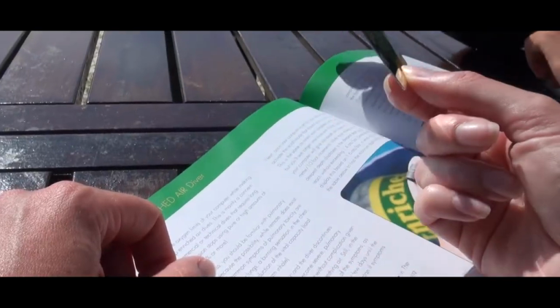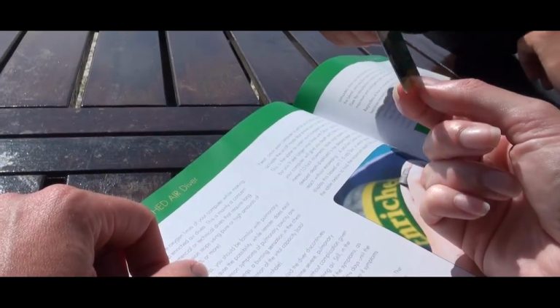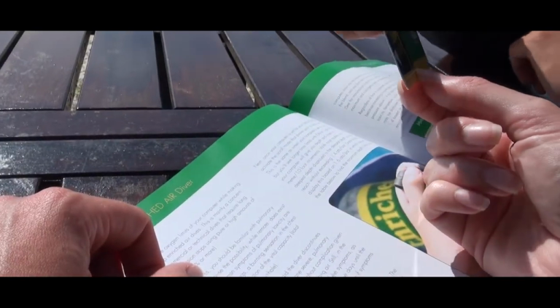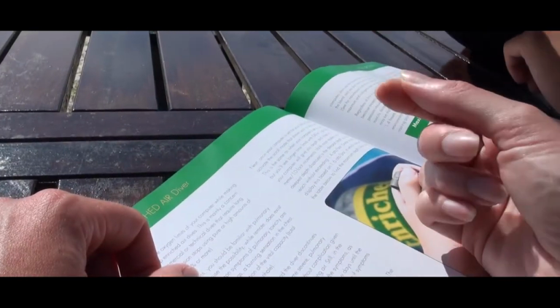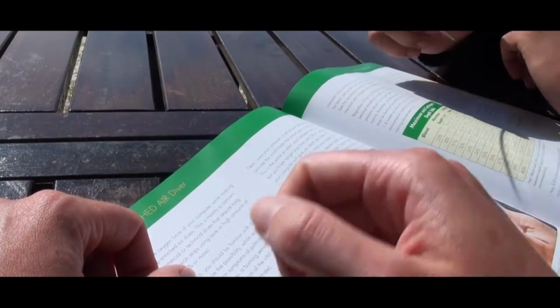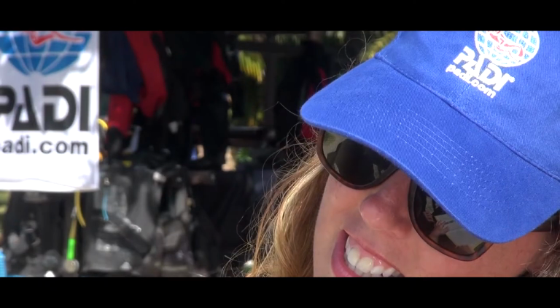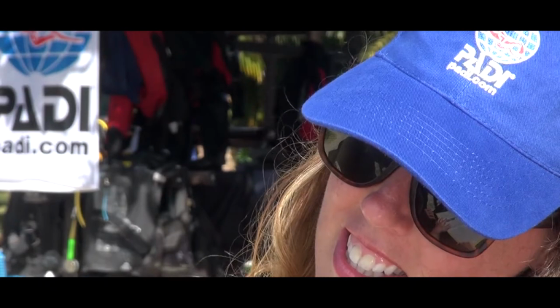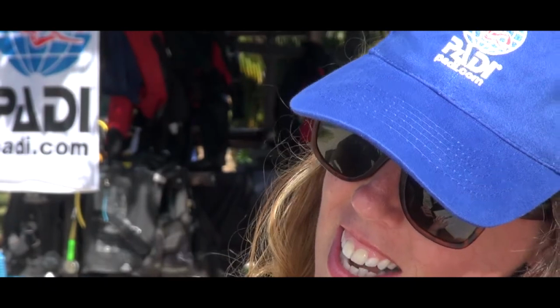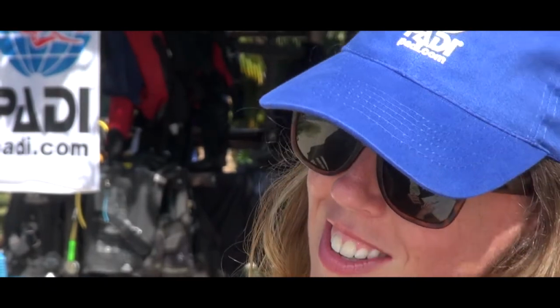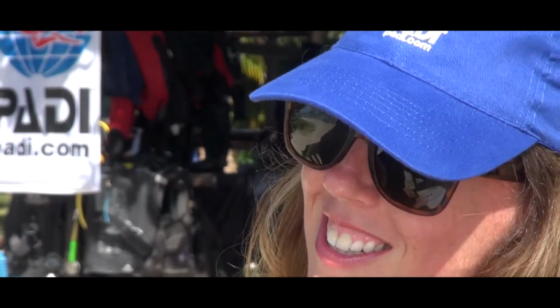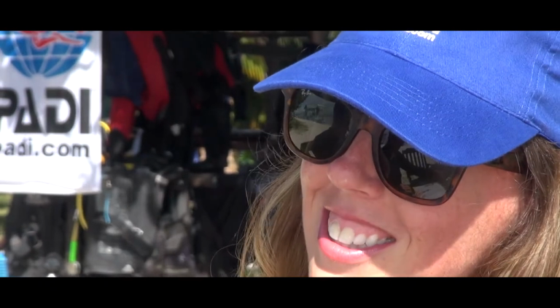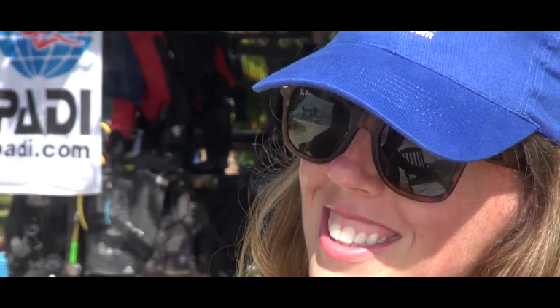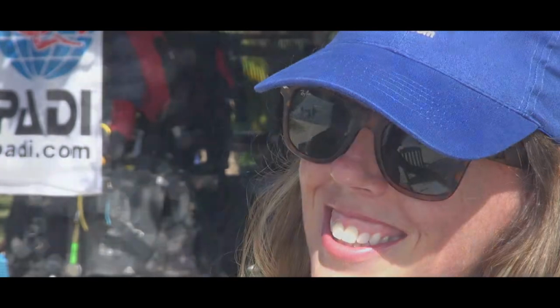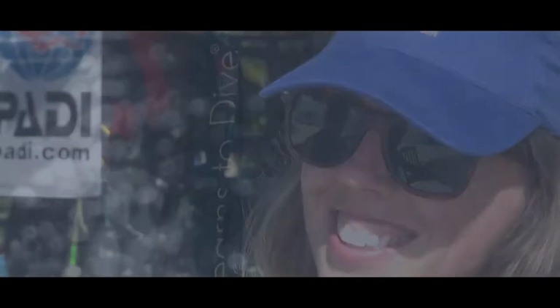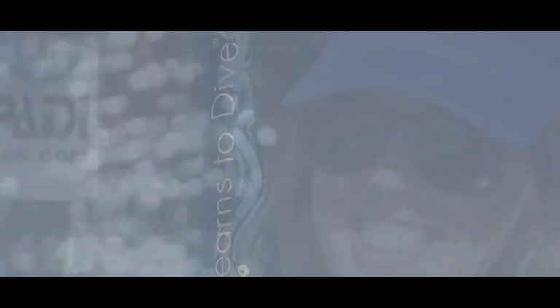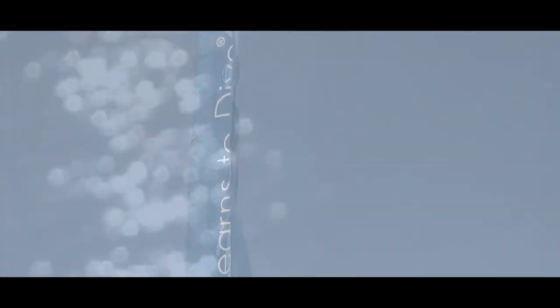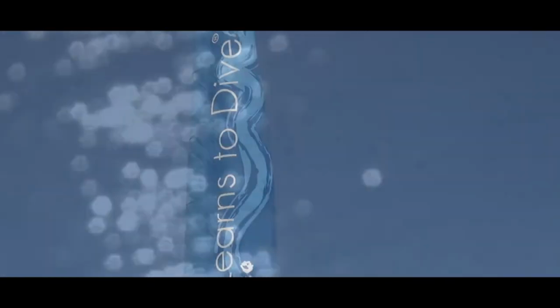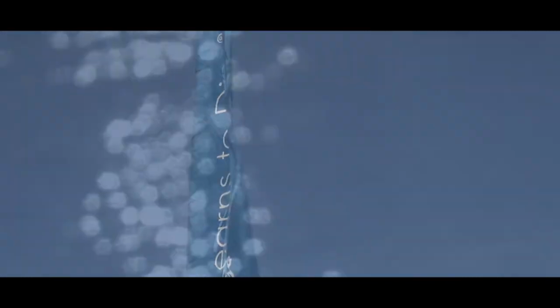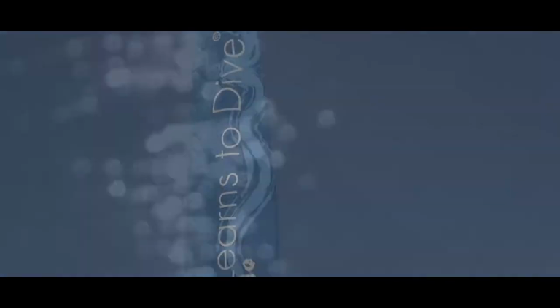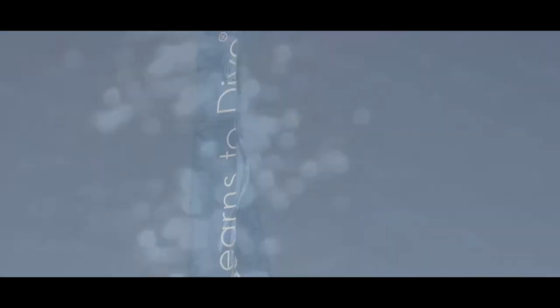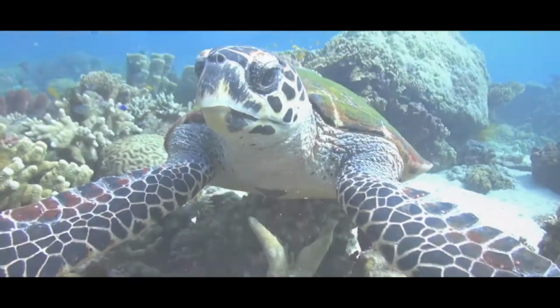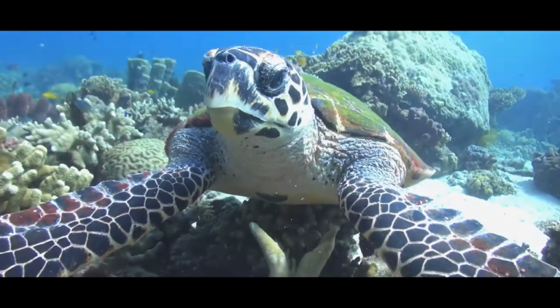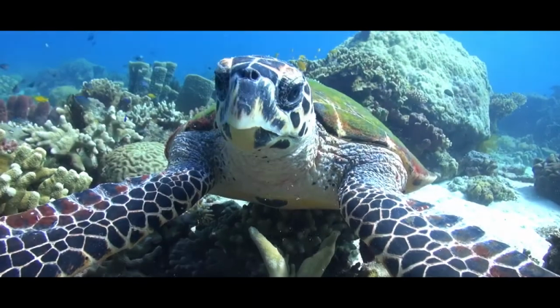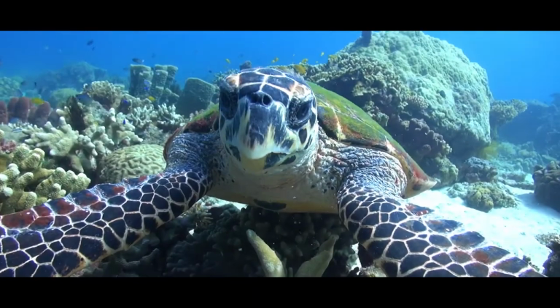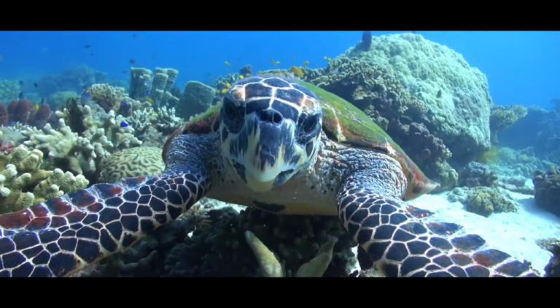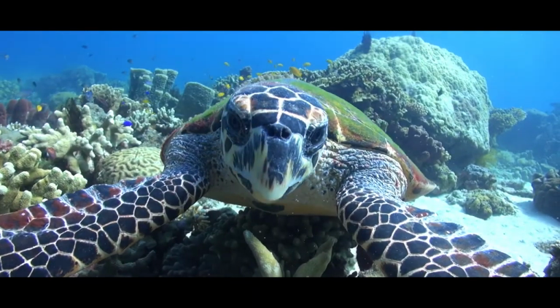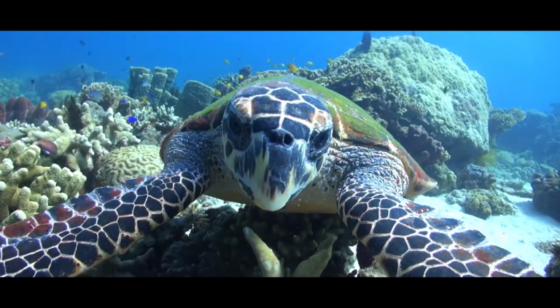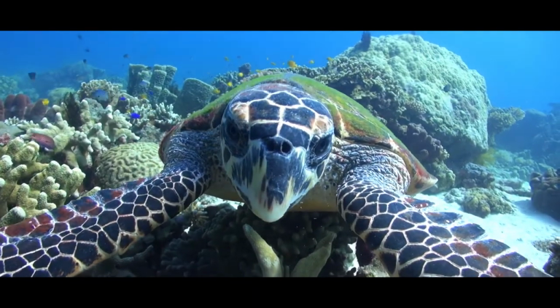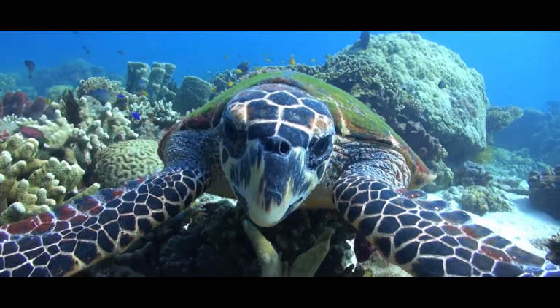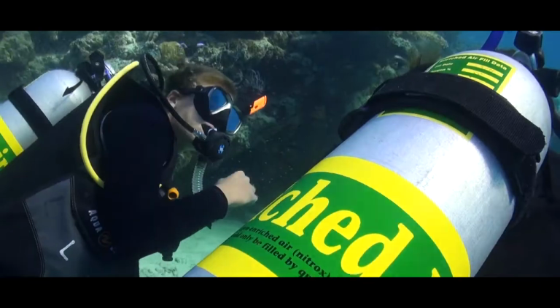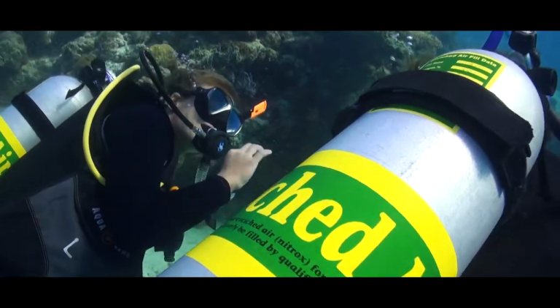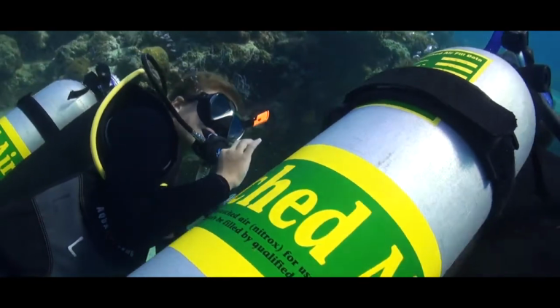I was able to do the PADI Enriched Air Diver course during my dive holiday, which means I had a lot of time checking out the stunning reefs.